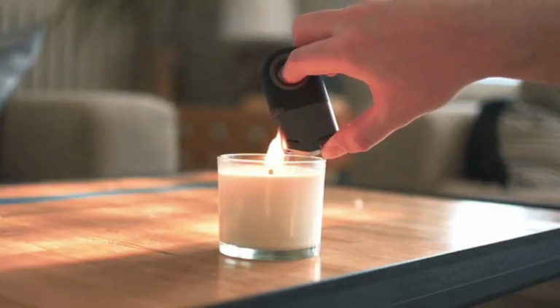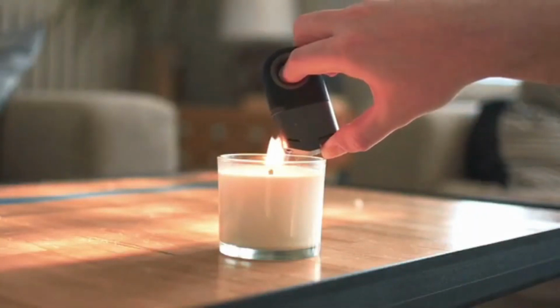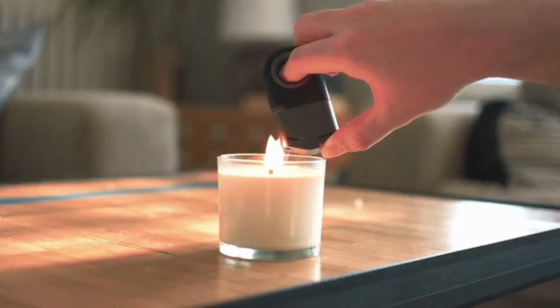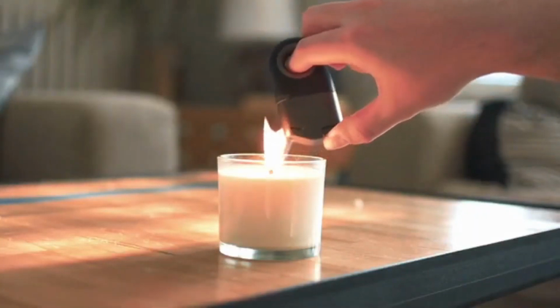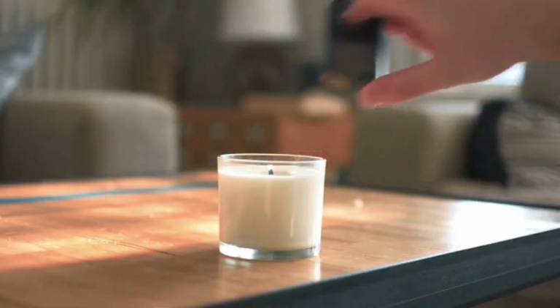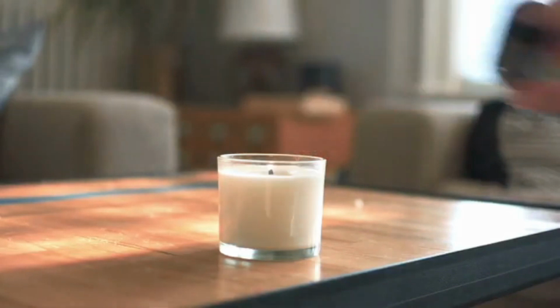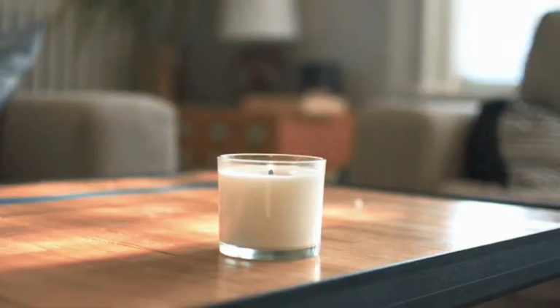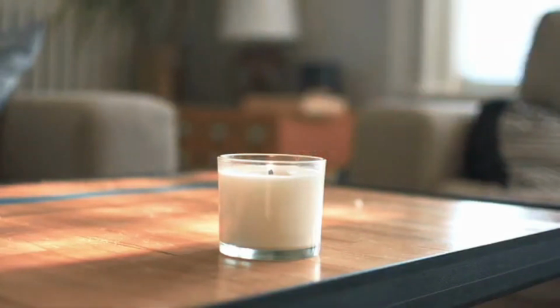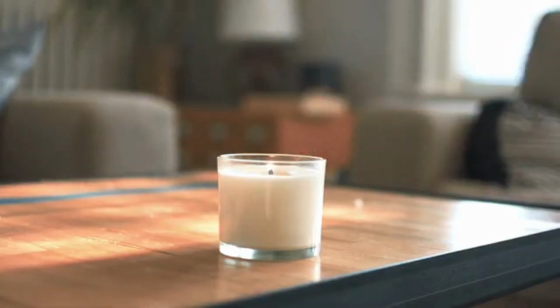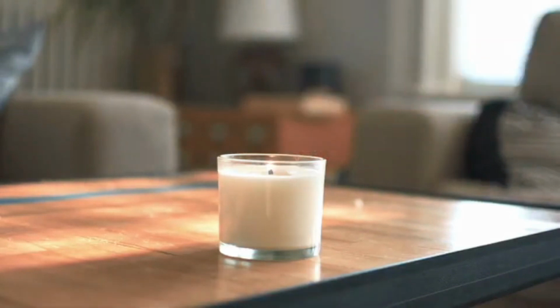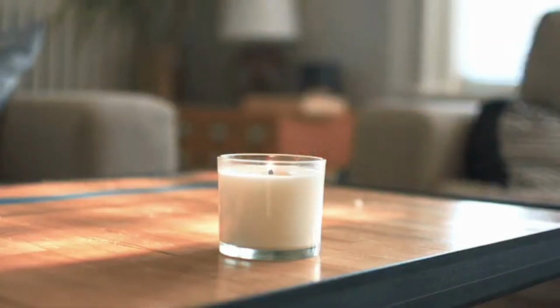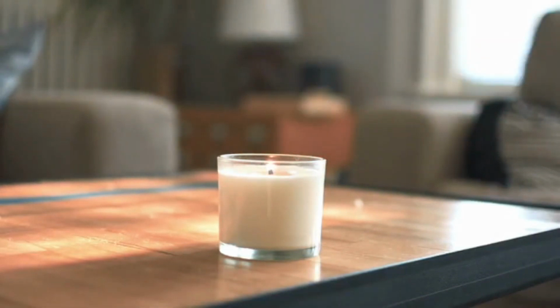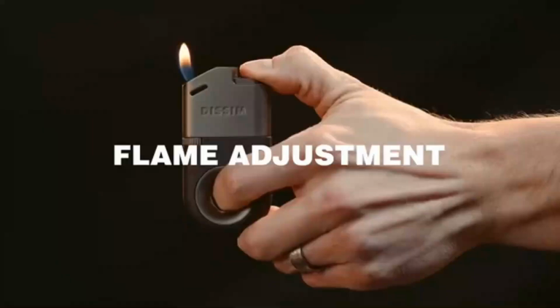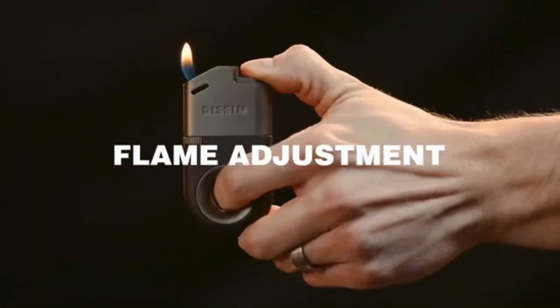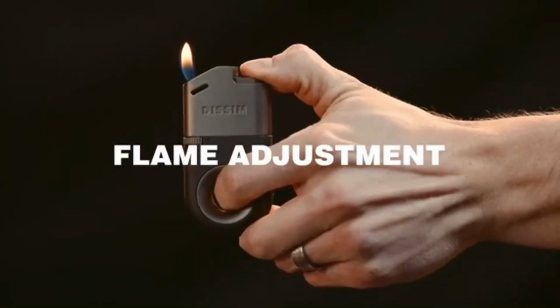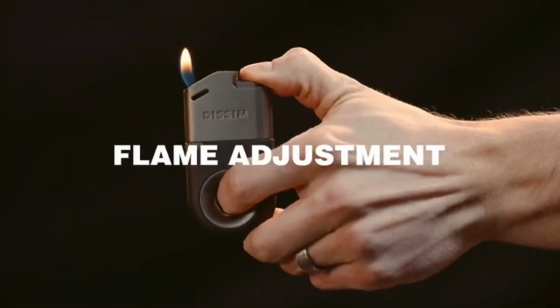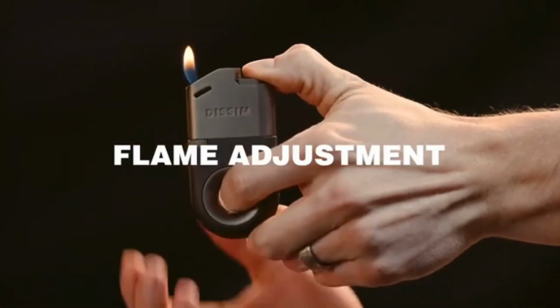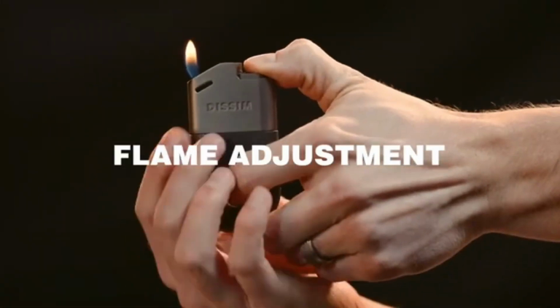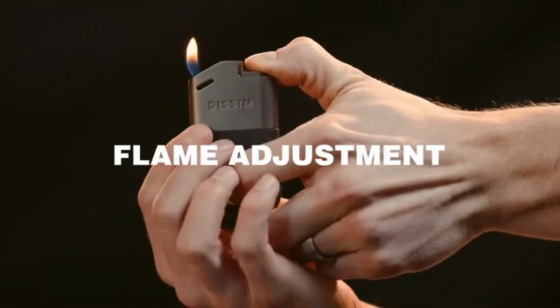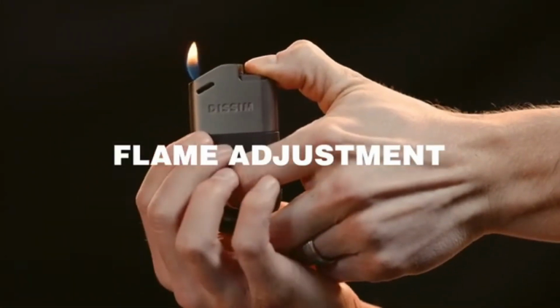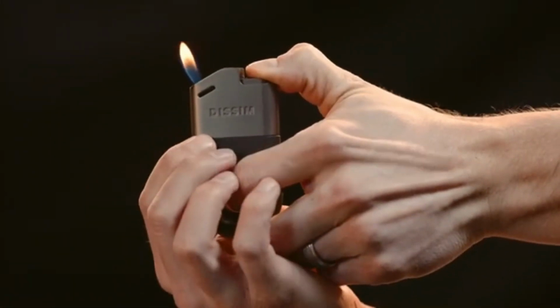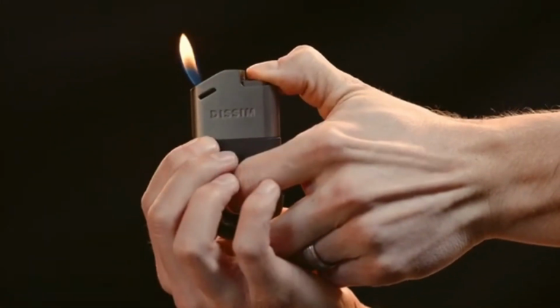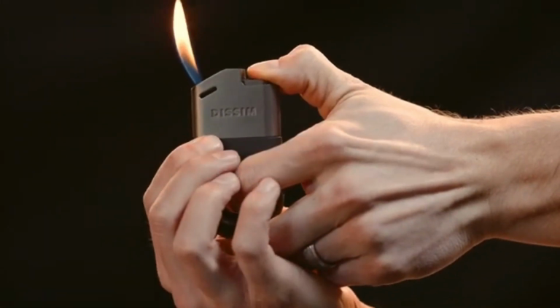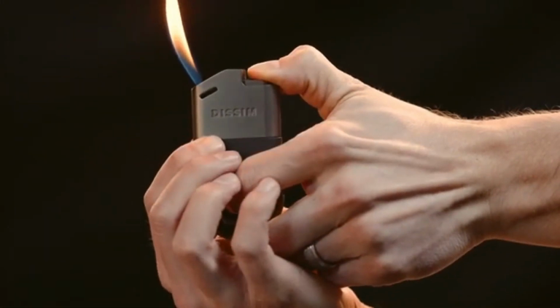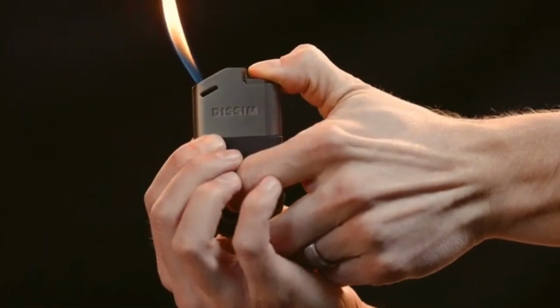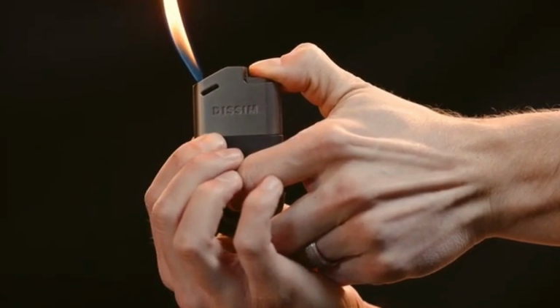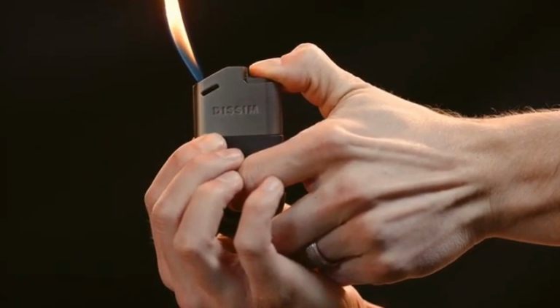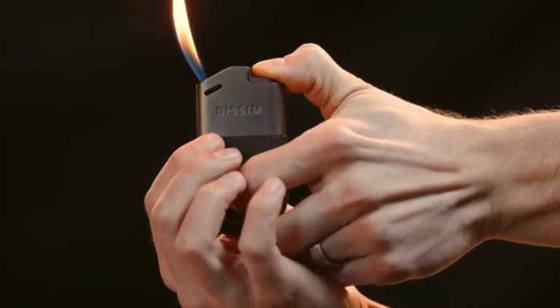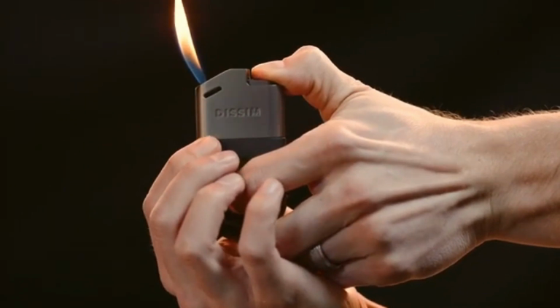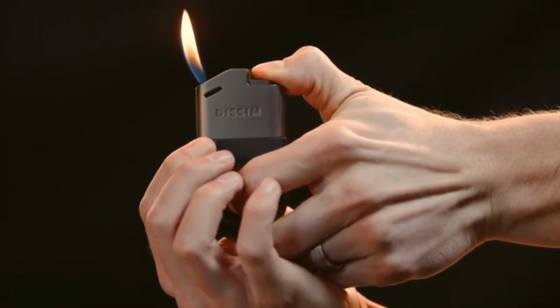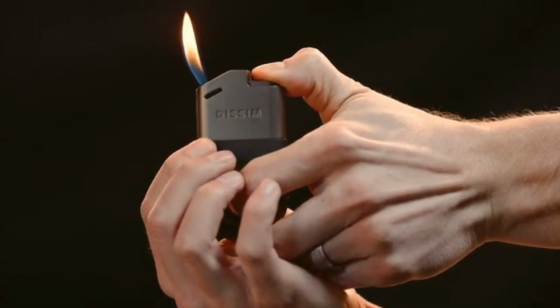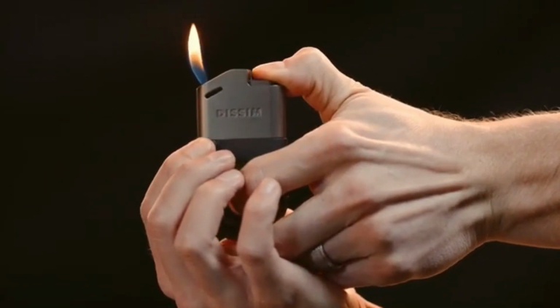So if you're in the market for a different-looking lighter, this one makes a lot of sense, and you no longer have to burn your fingers ever again.